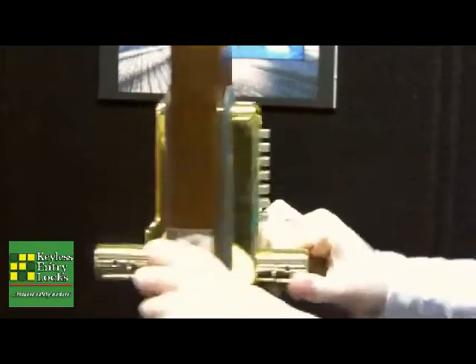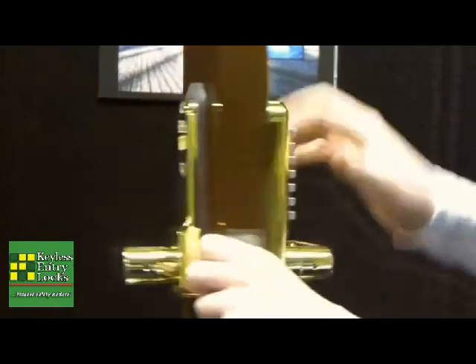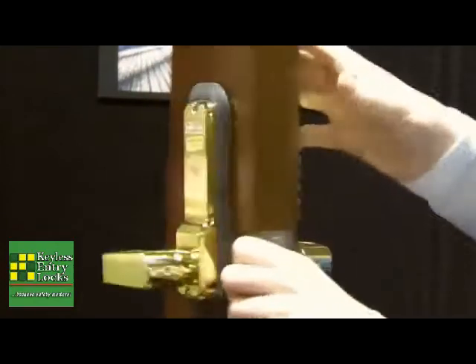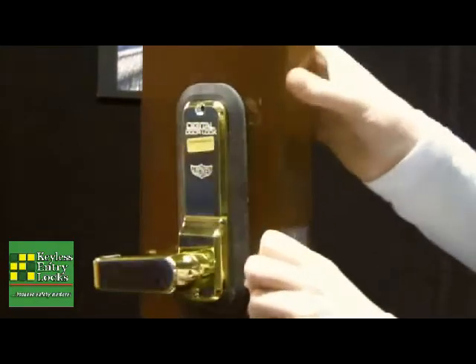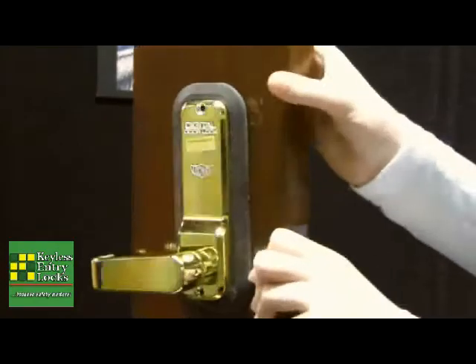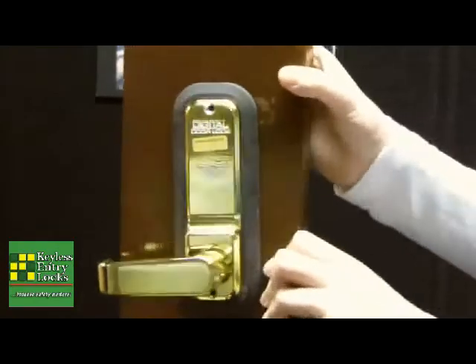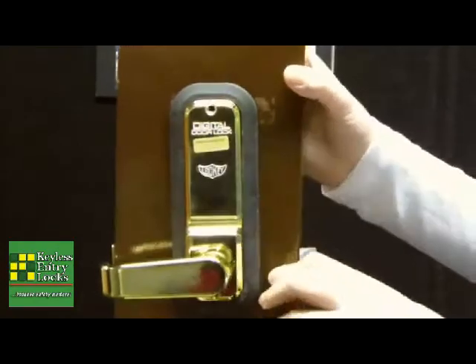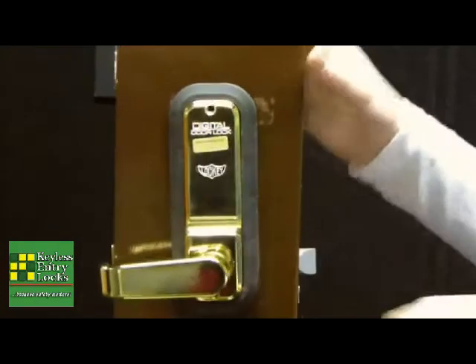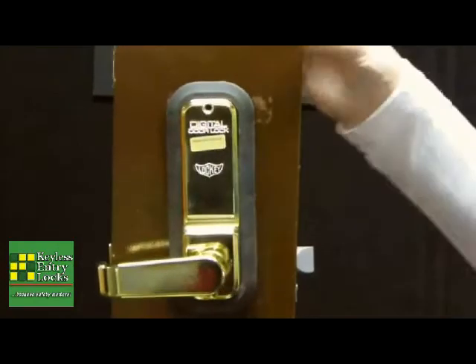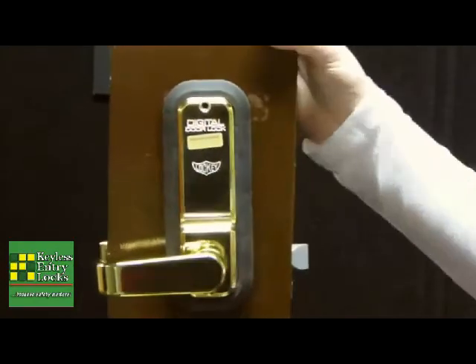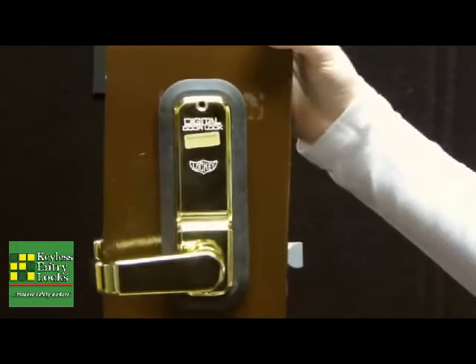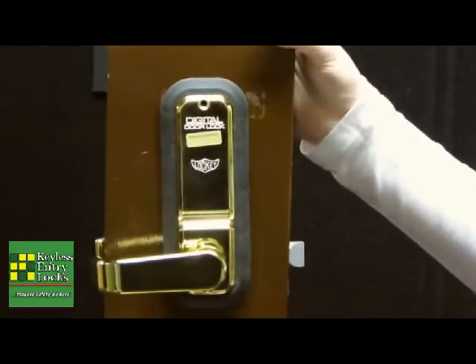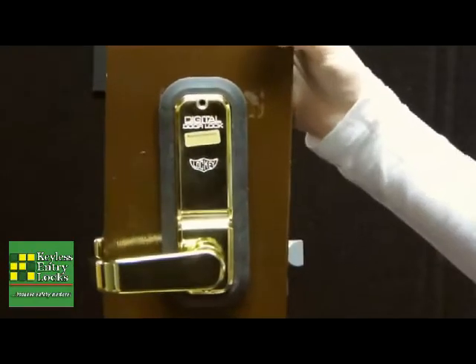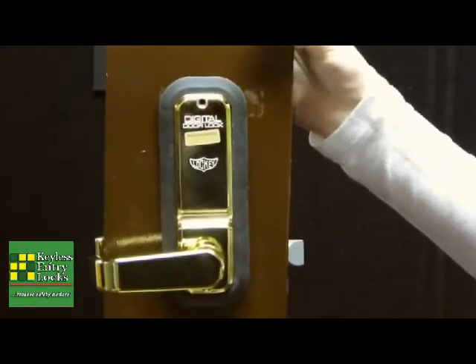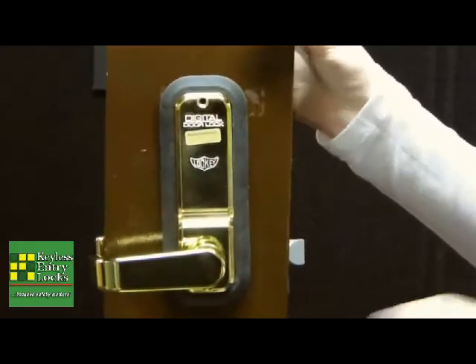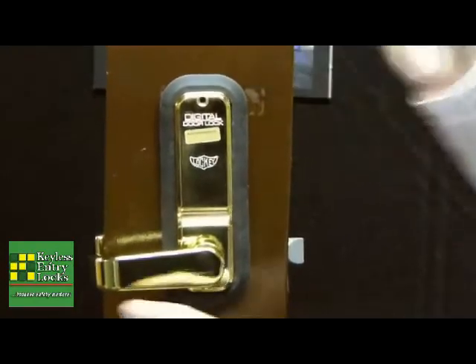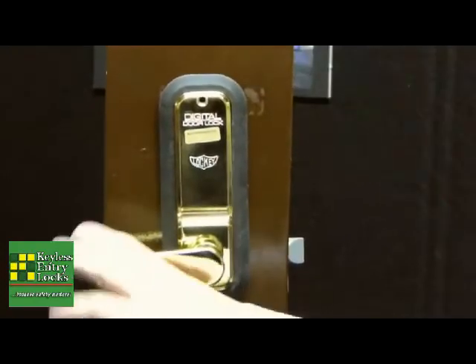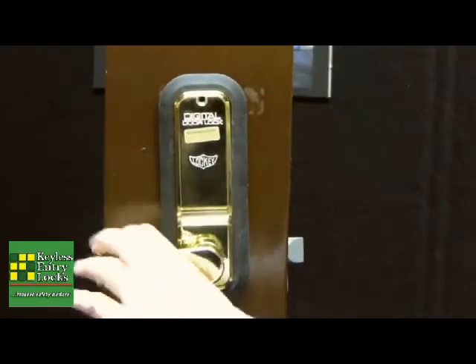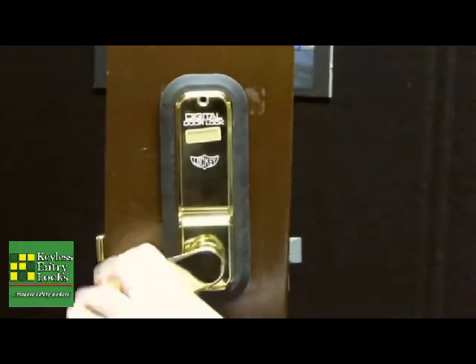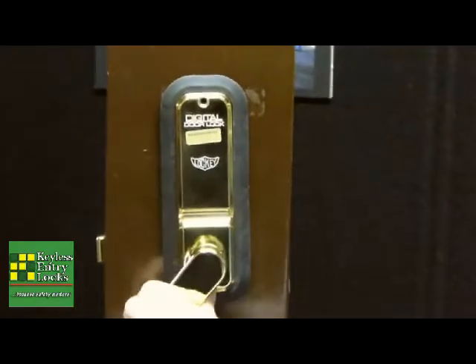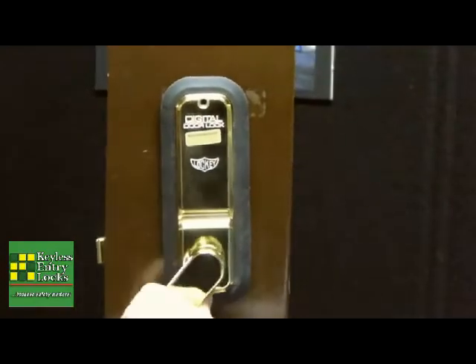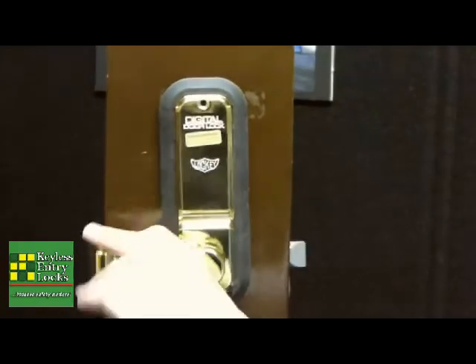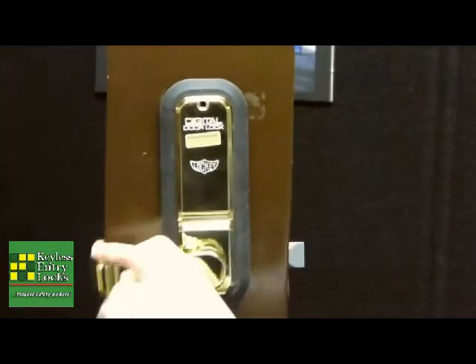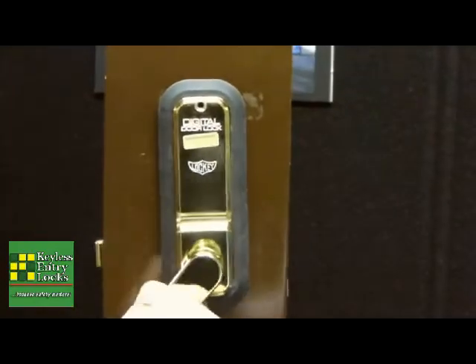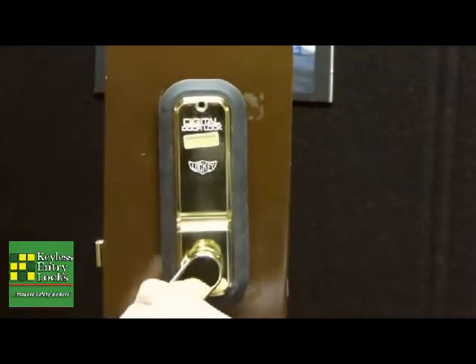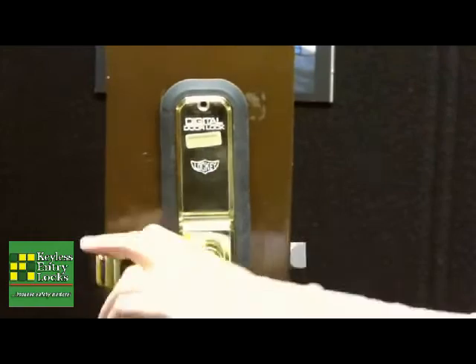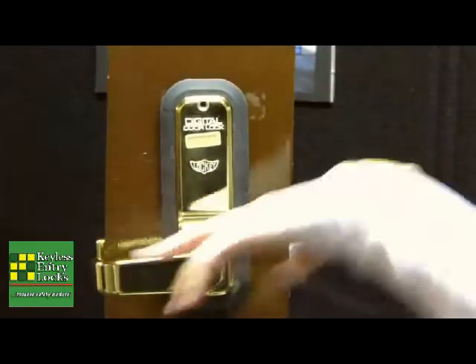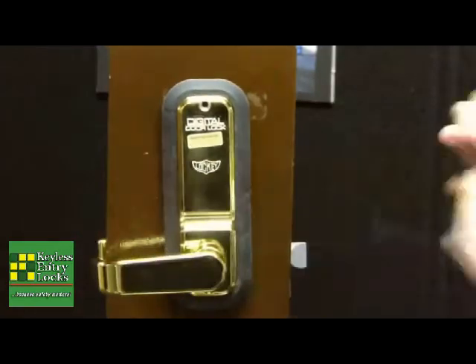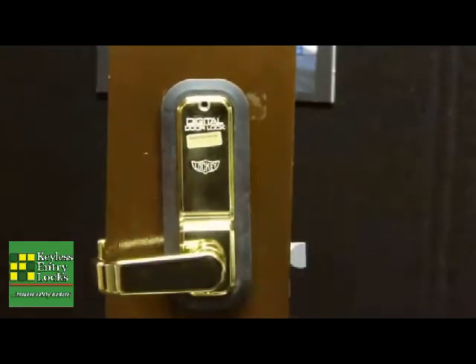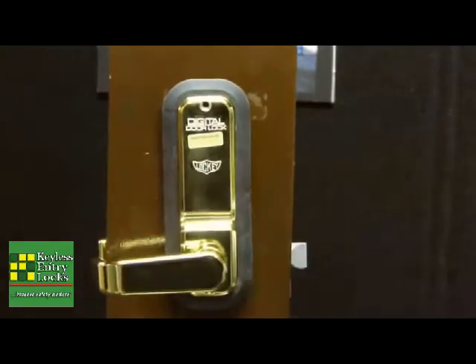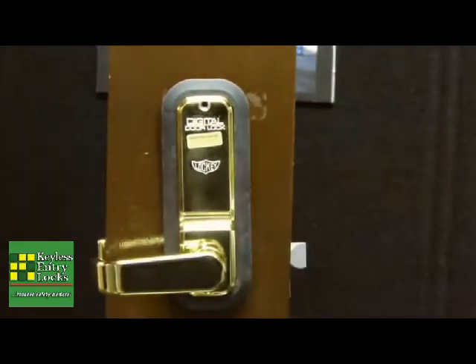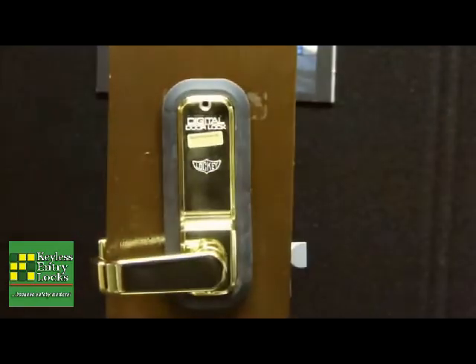From the inside, to unlock it all you do is turn the little lever, and it unlocks the door.